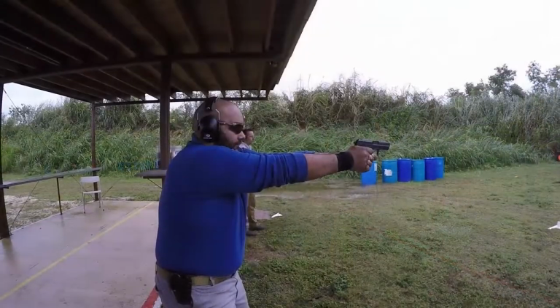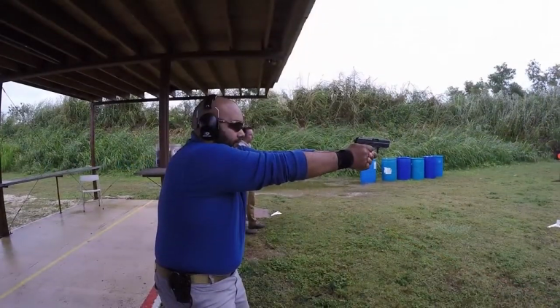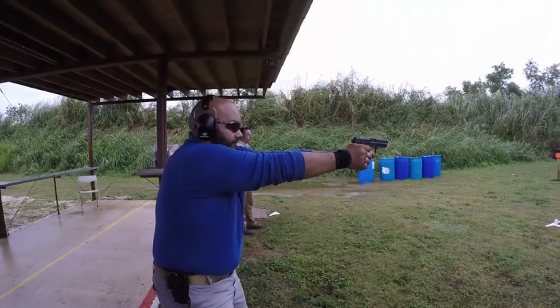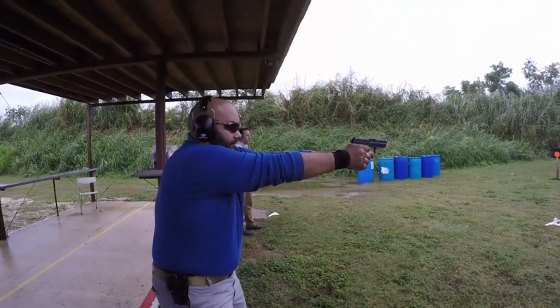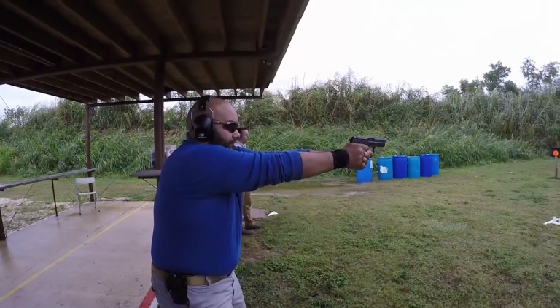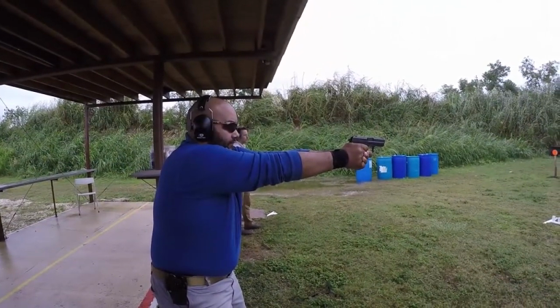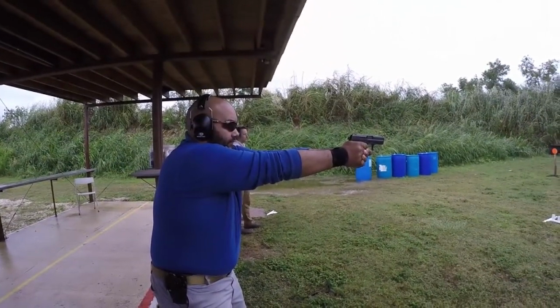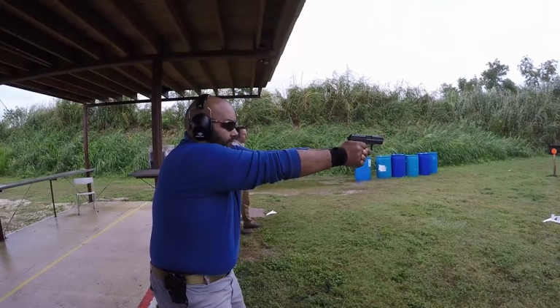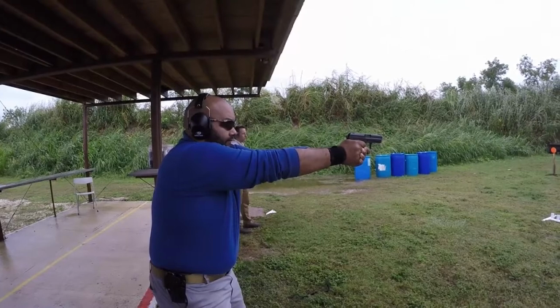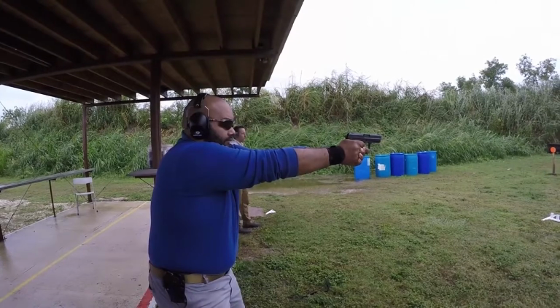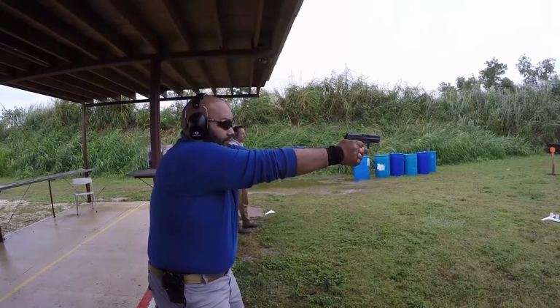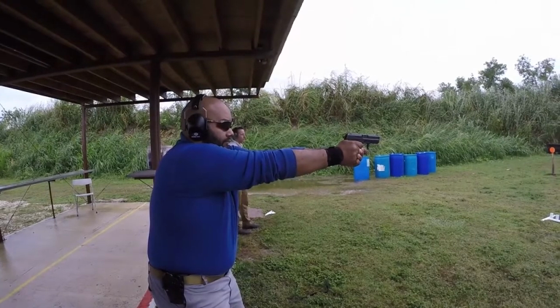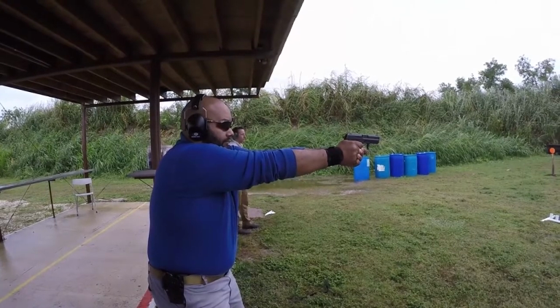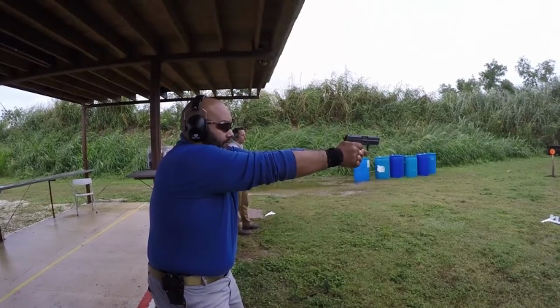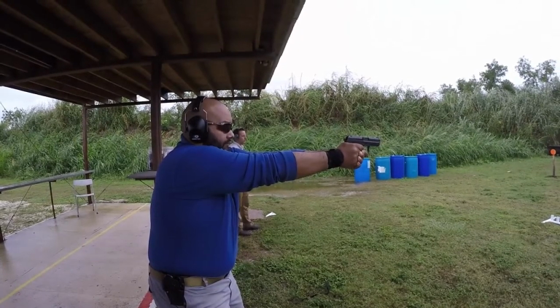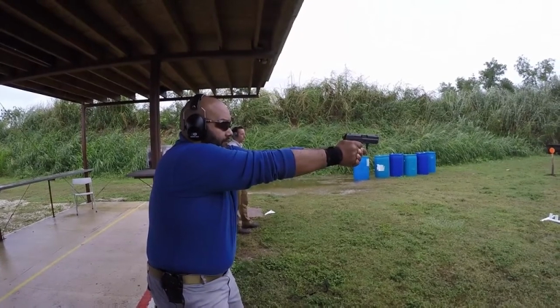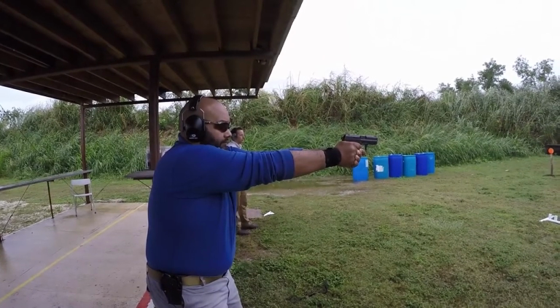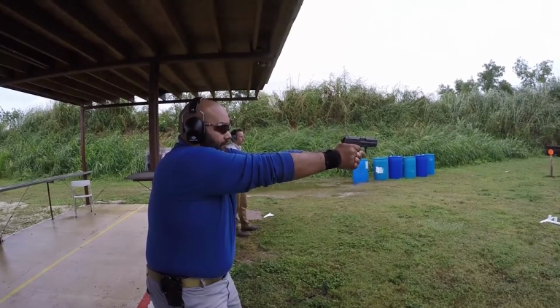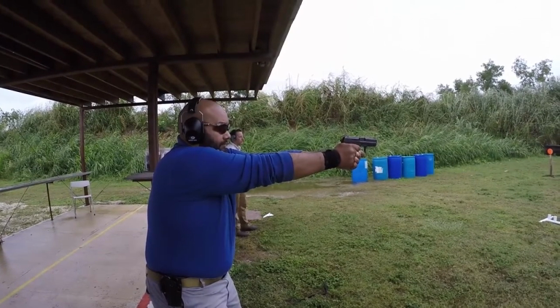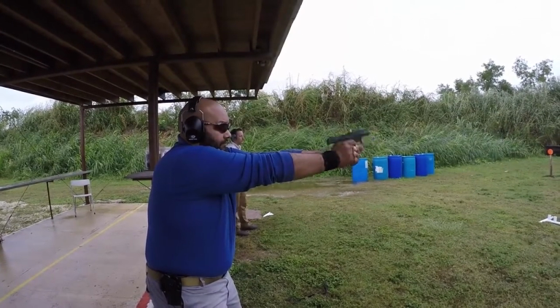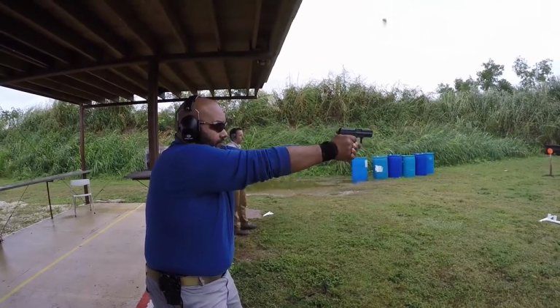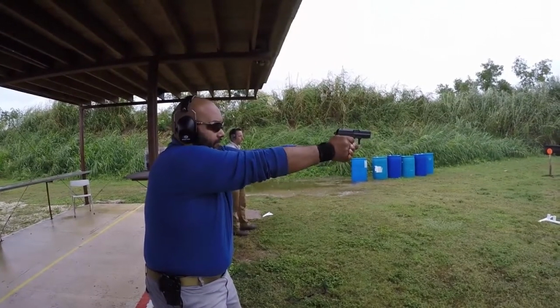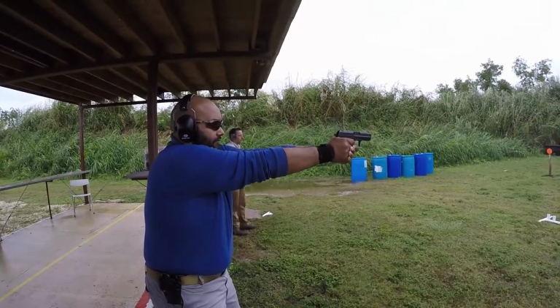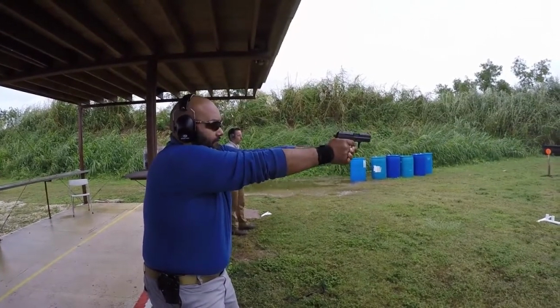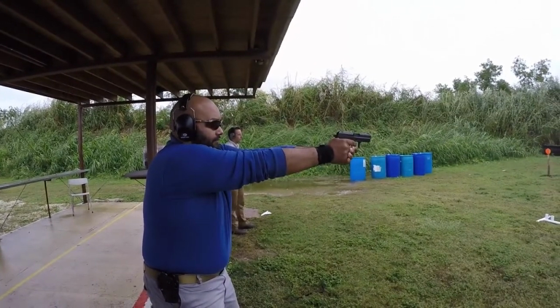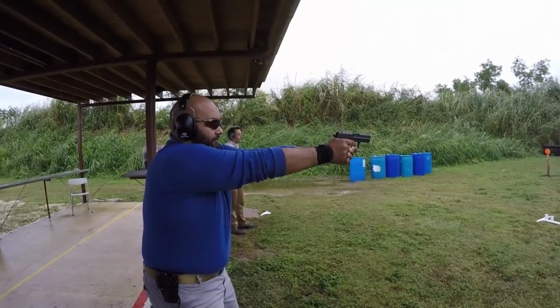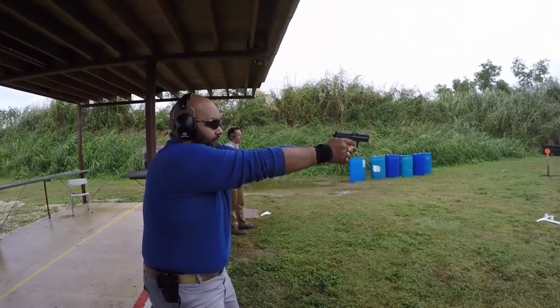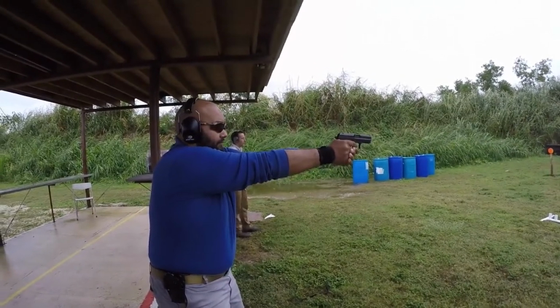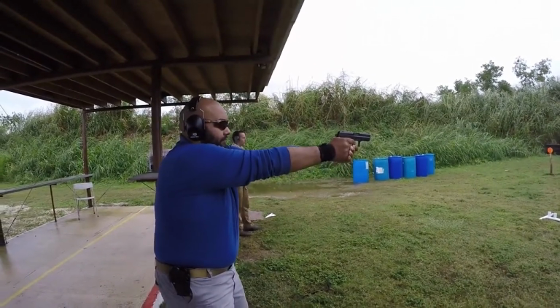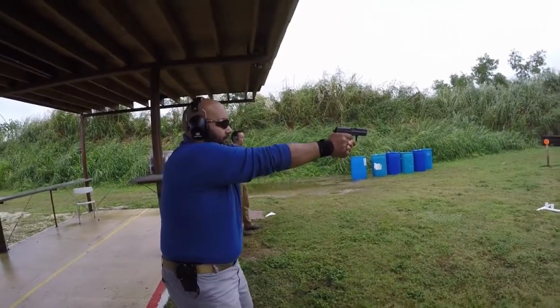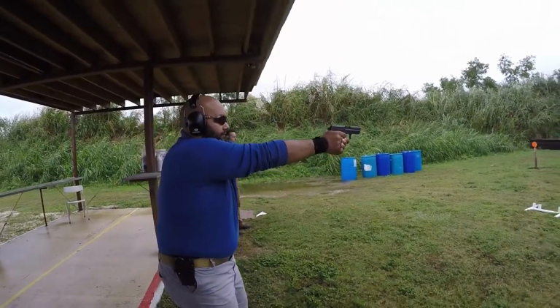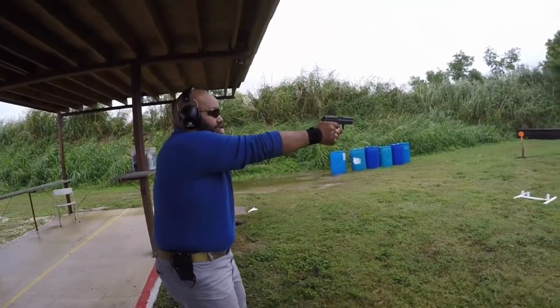Smooth, smooth and hold. Press, press, press. Okay, don't fly off the trigger.